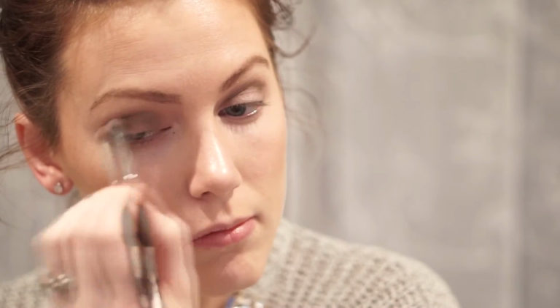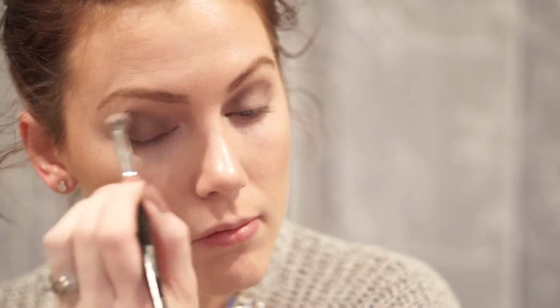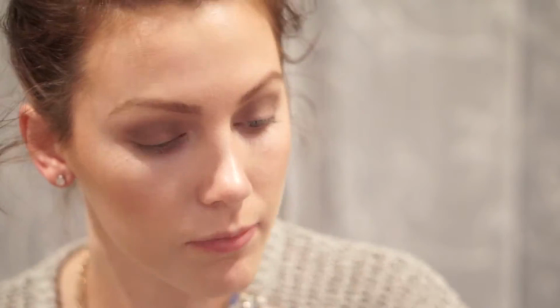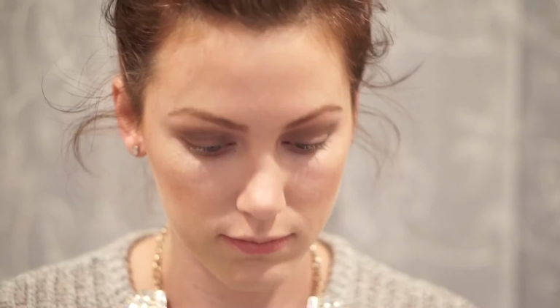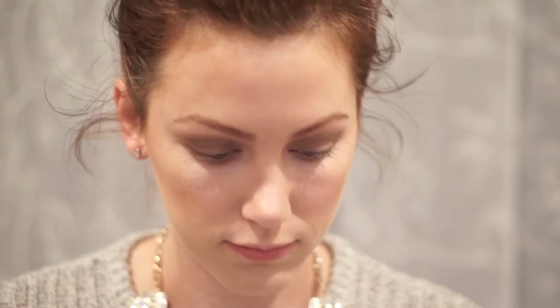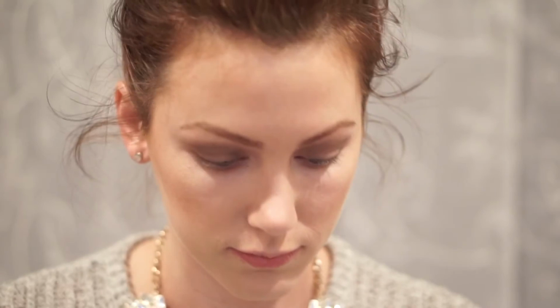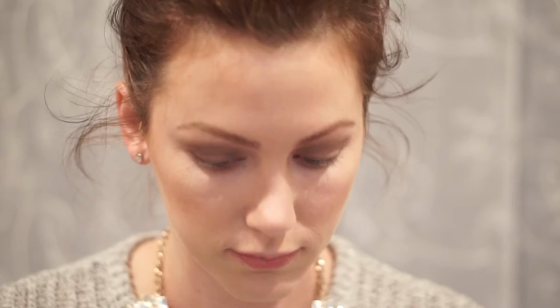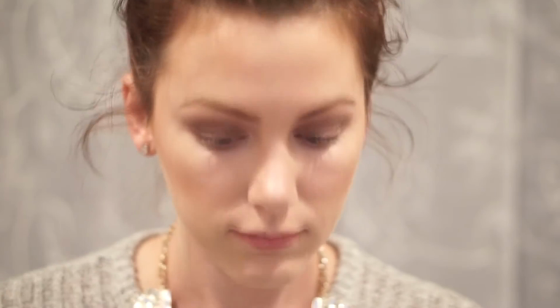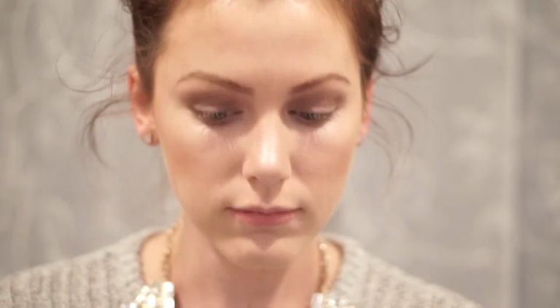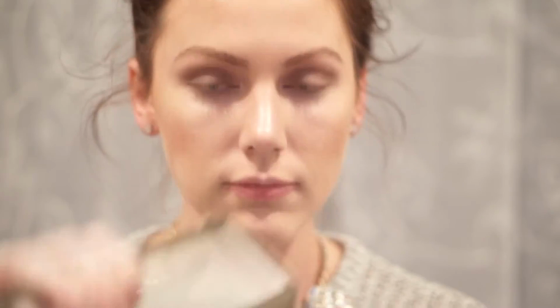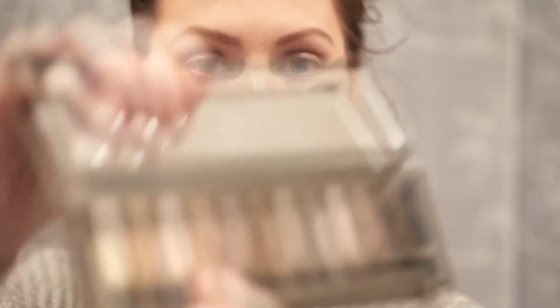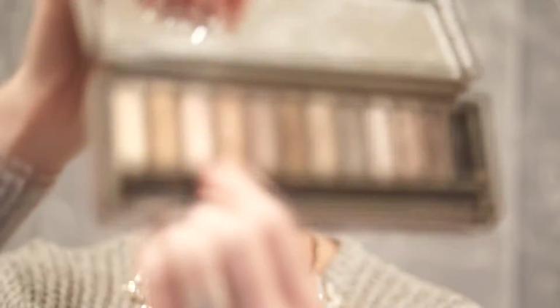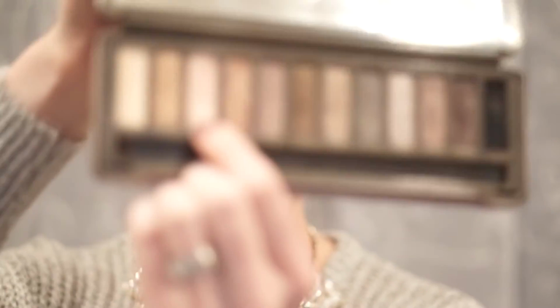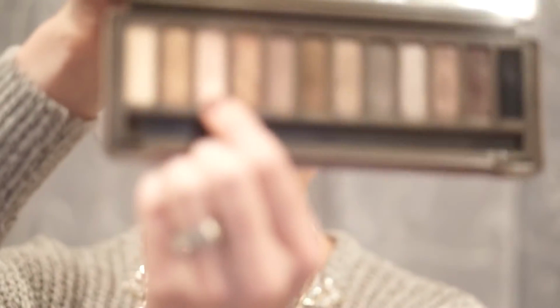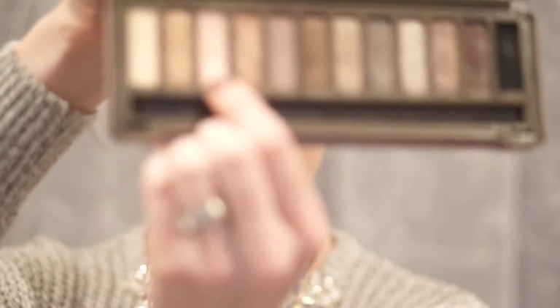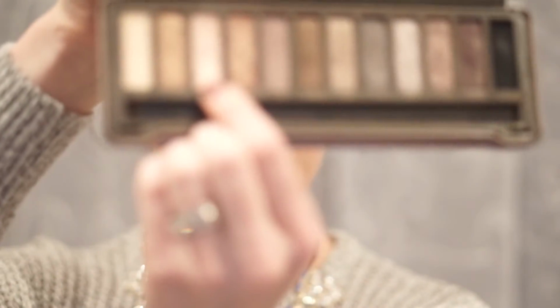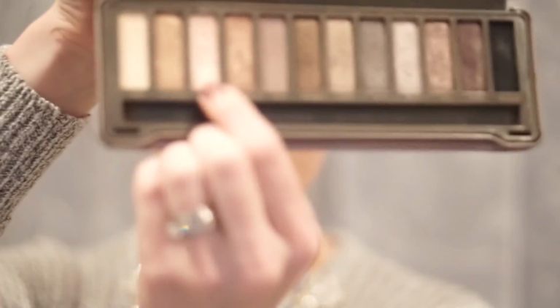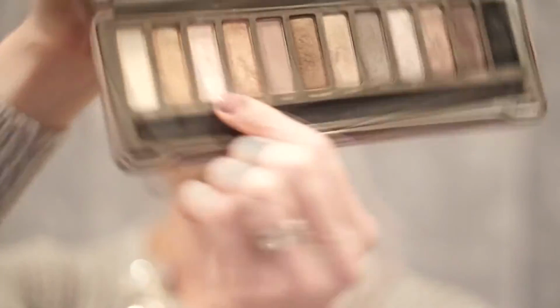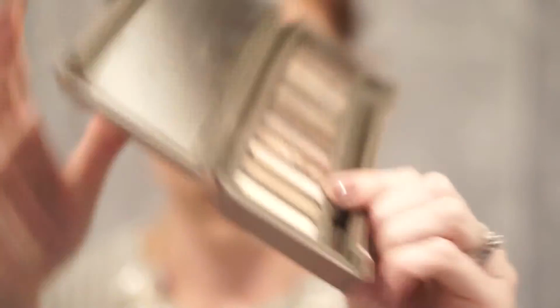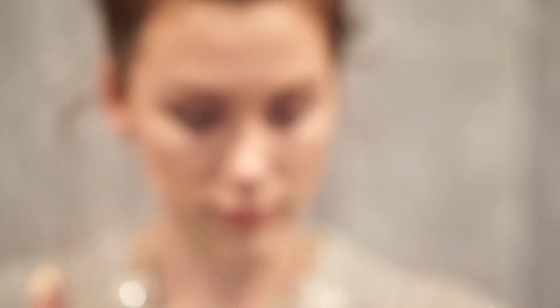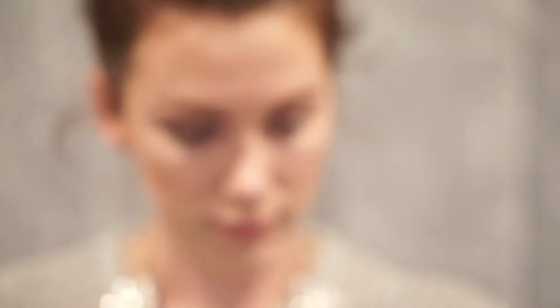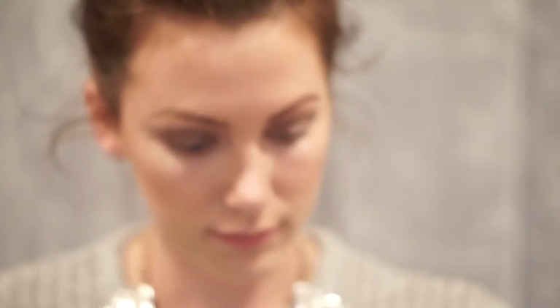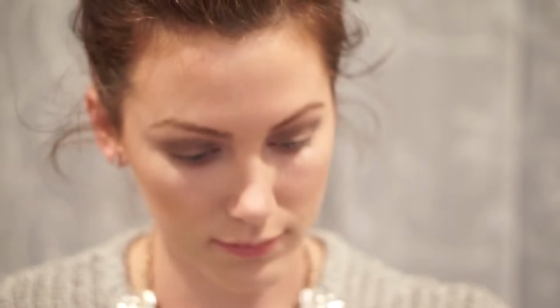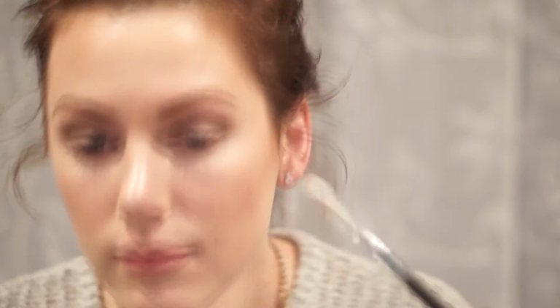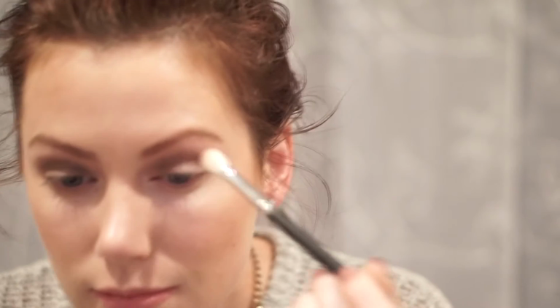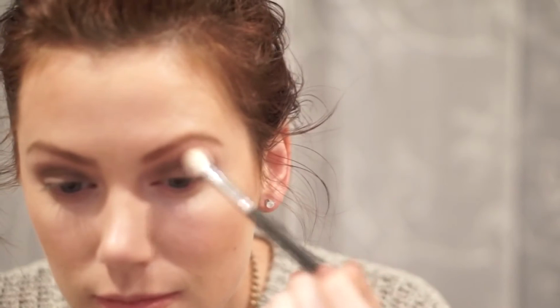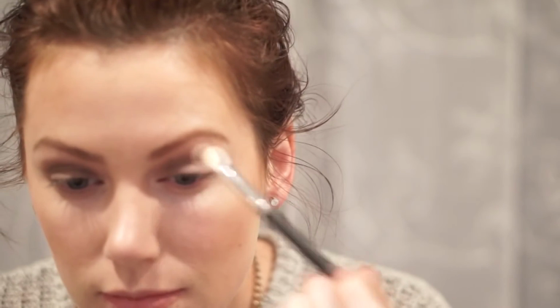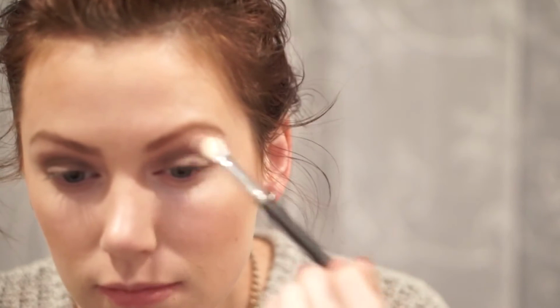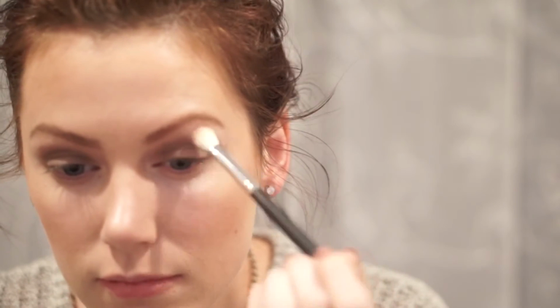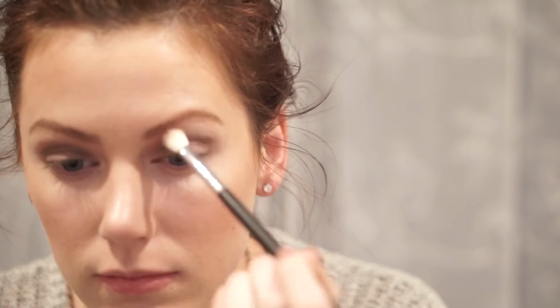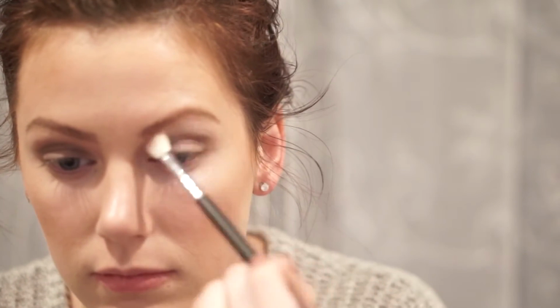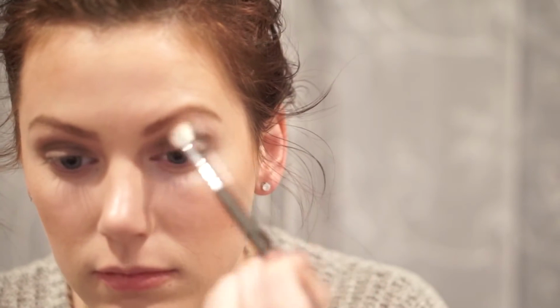The next color I'm using from the same palette is called Booty Call, and this will be put on my brow bone area.